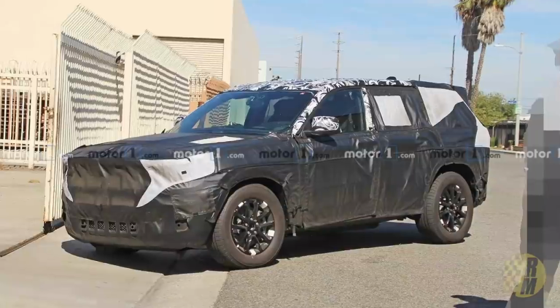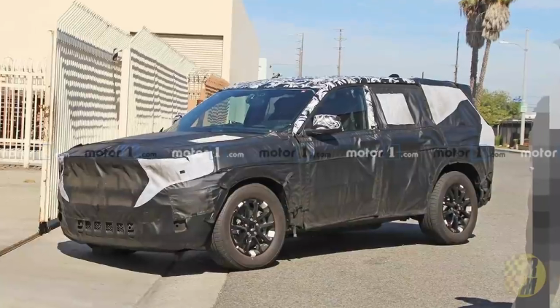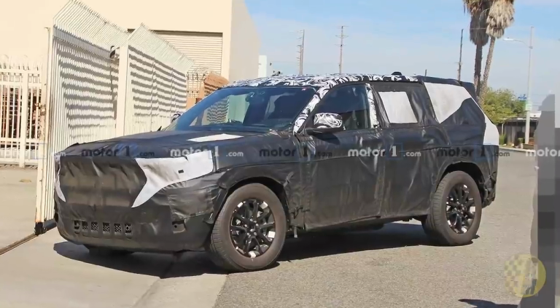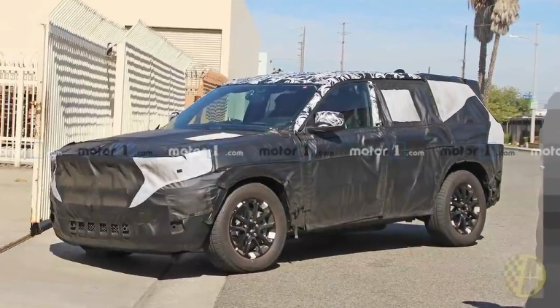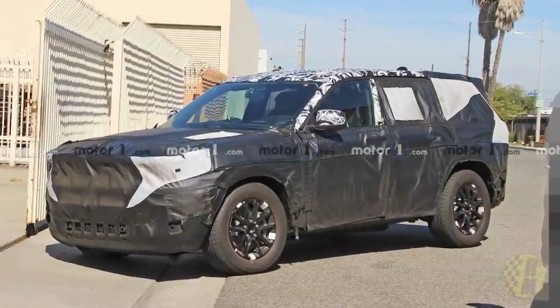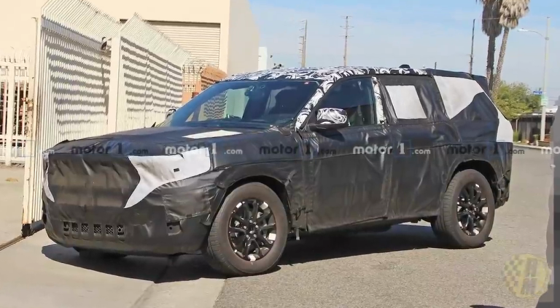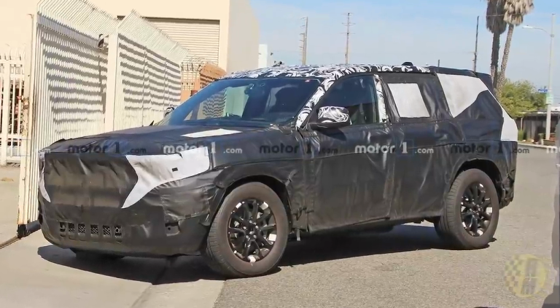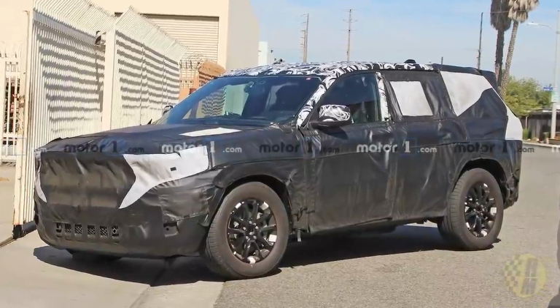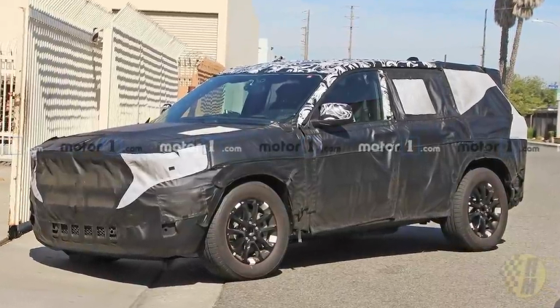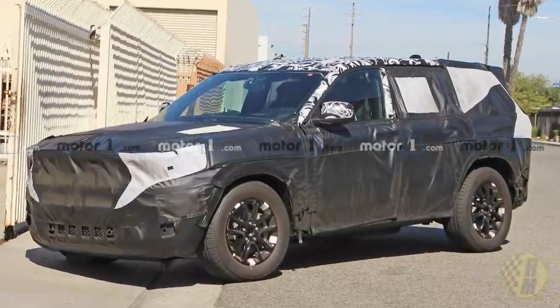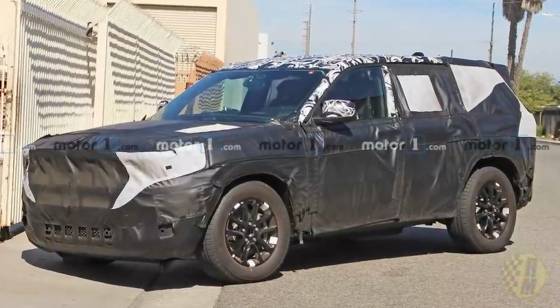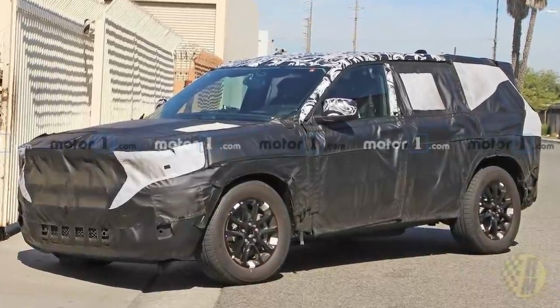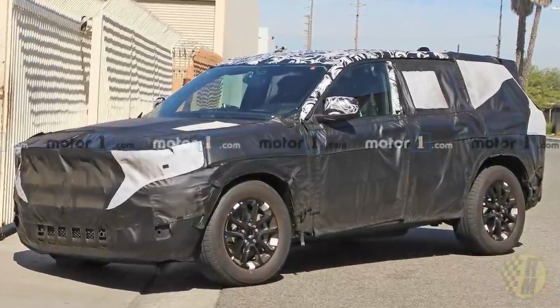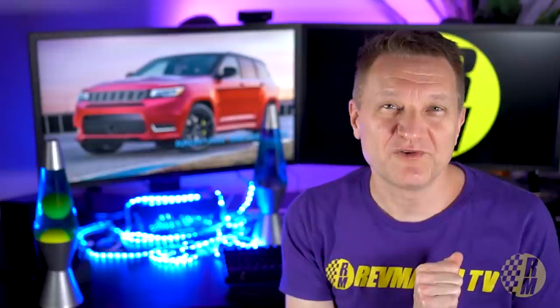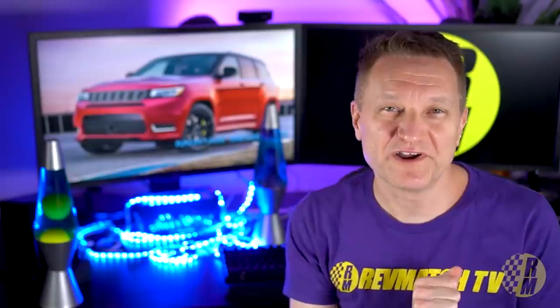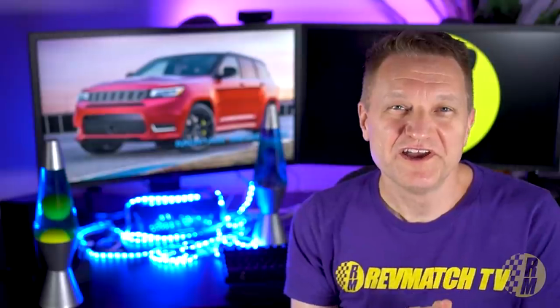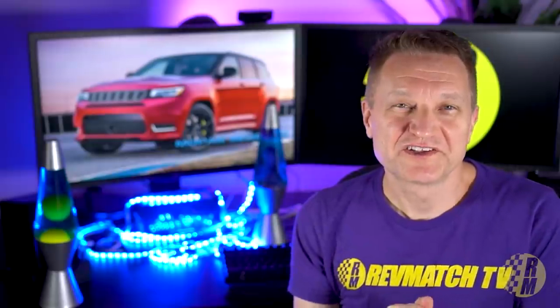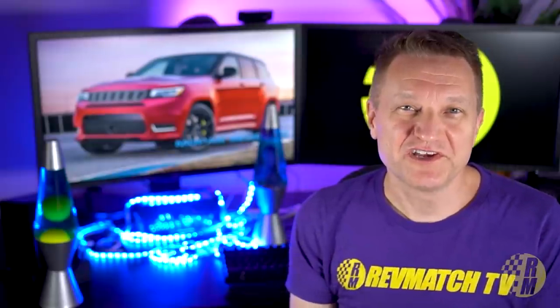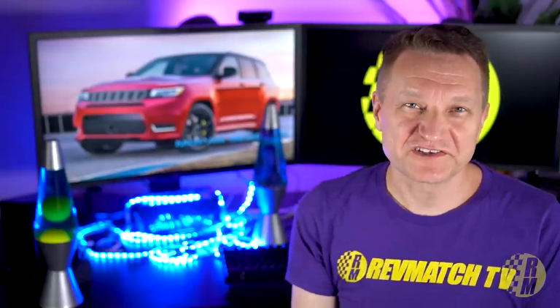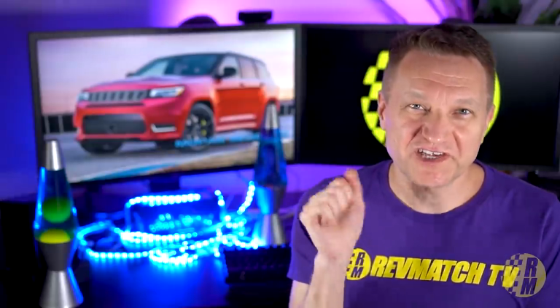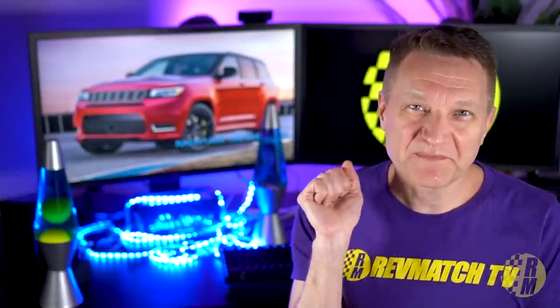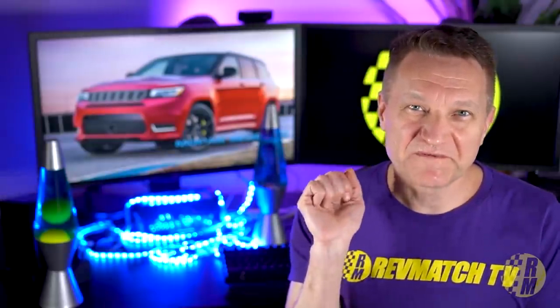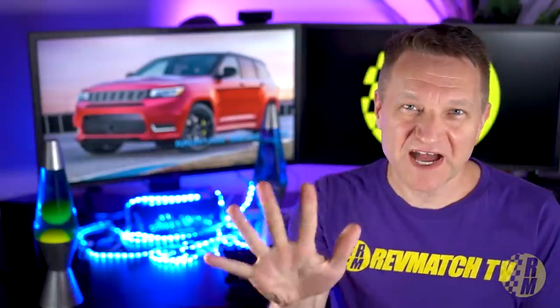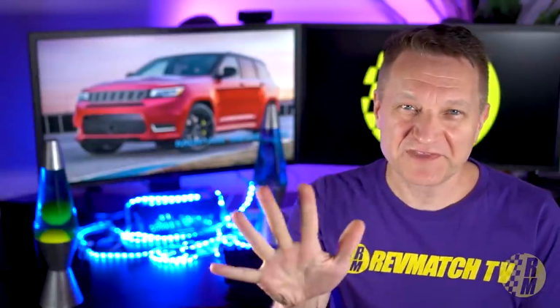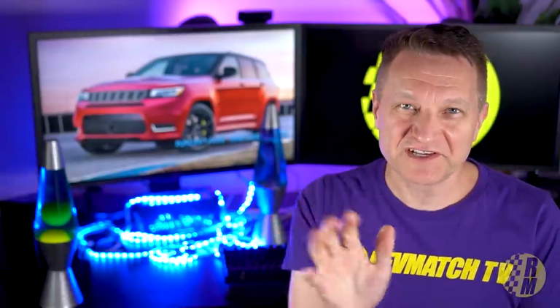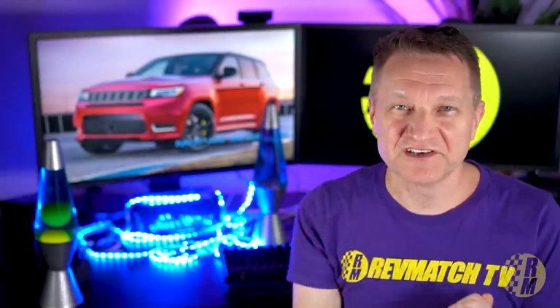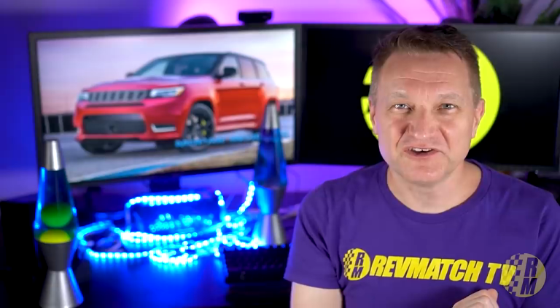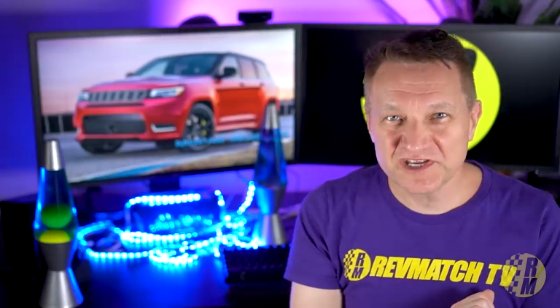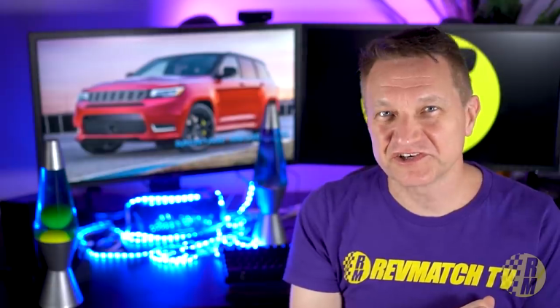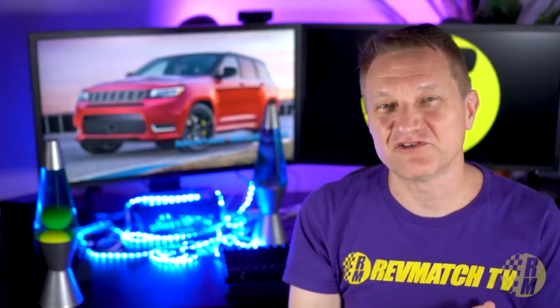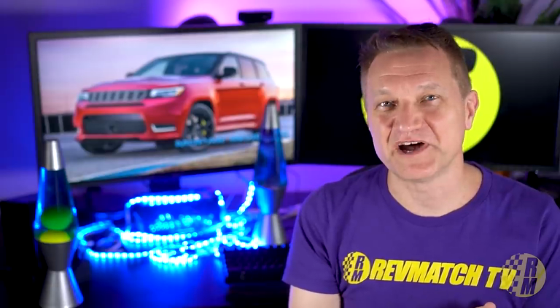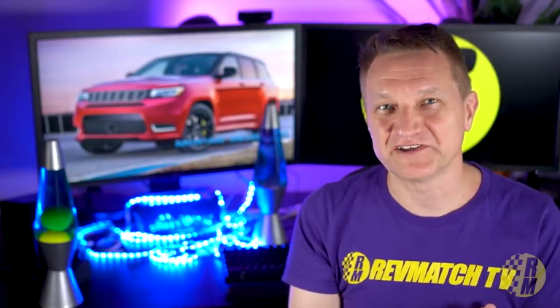There's a brand new Jeep Grand Cherokee coming for 2021, so these are the top five things you need to know about it.